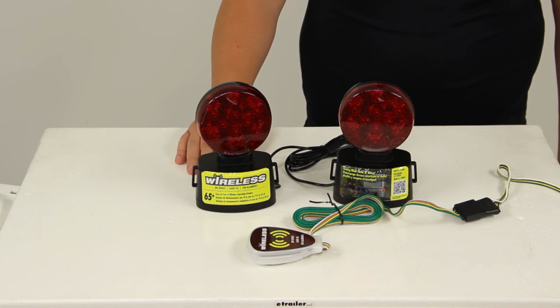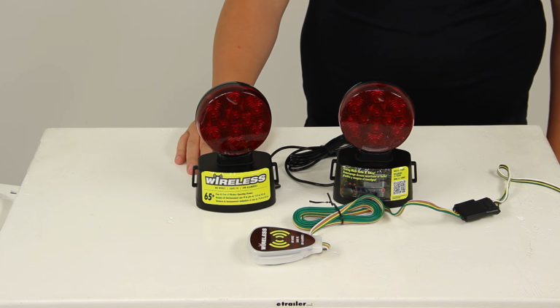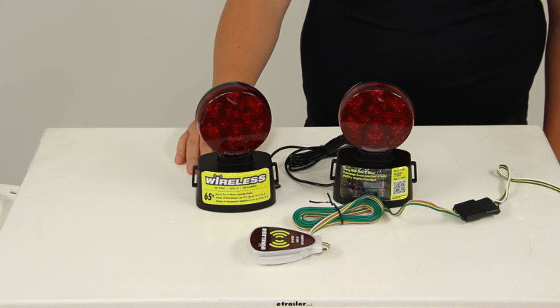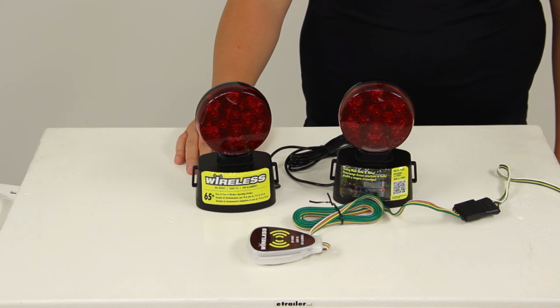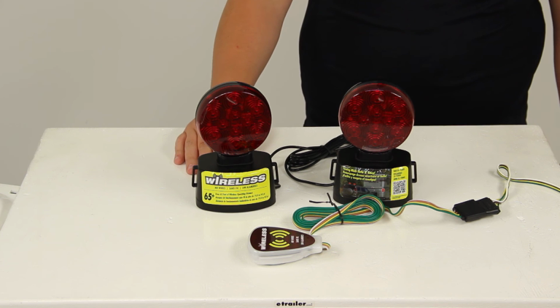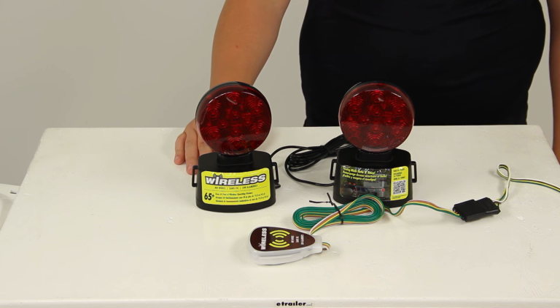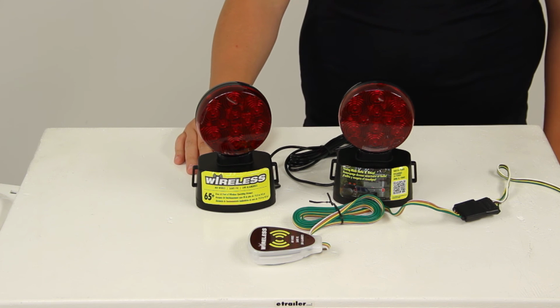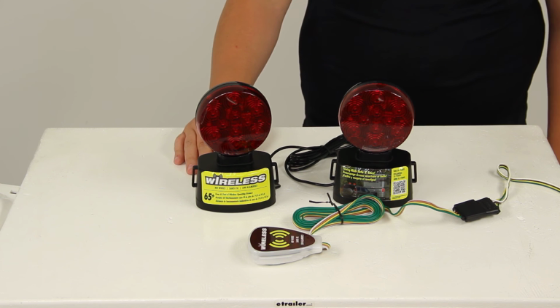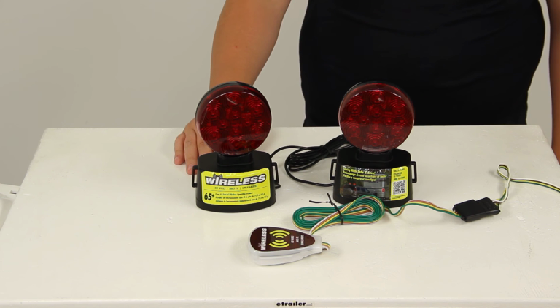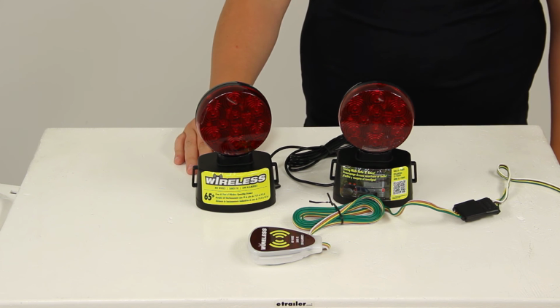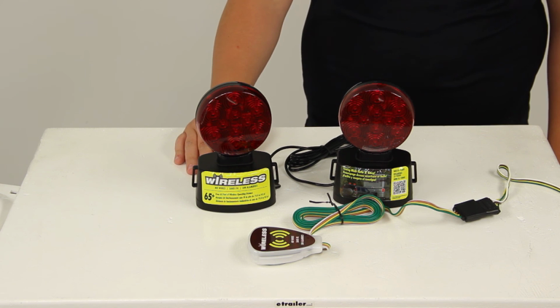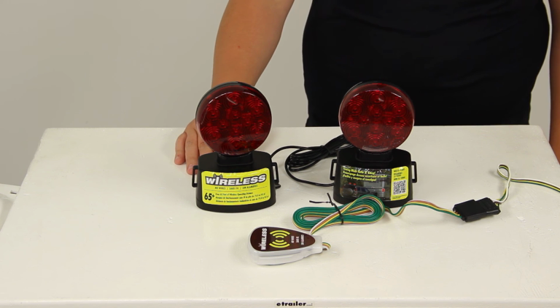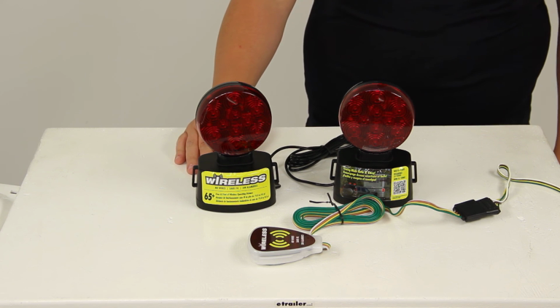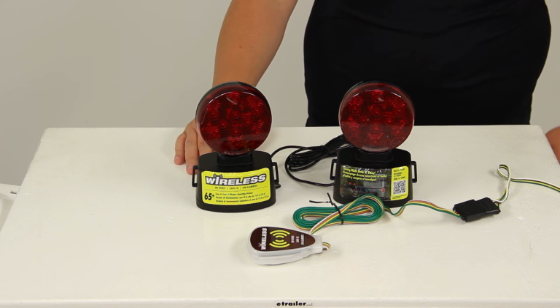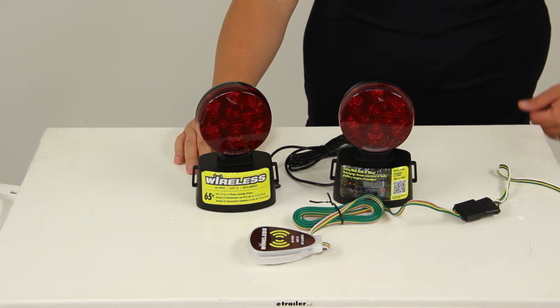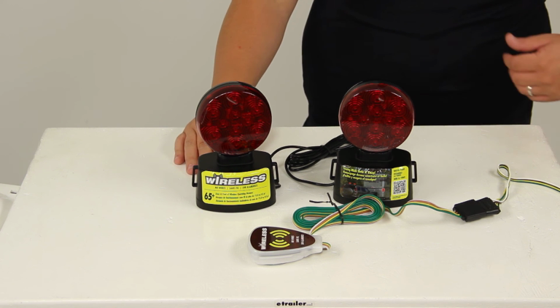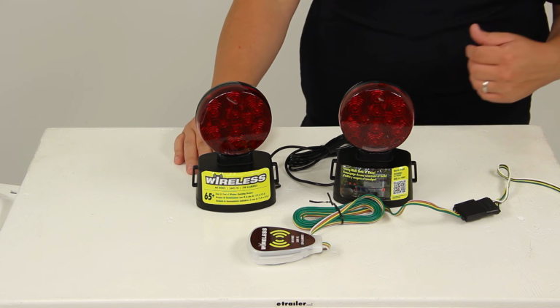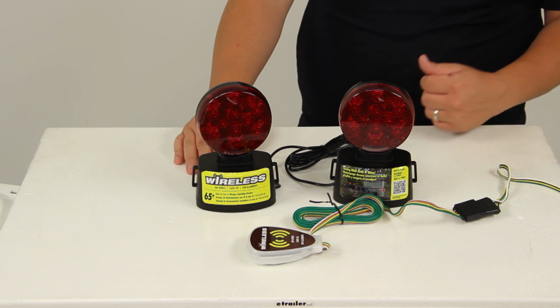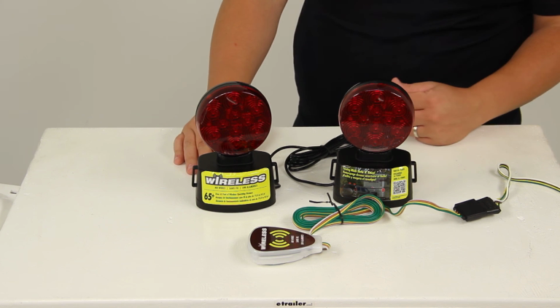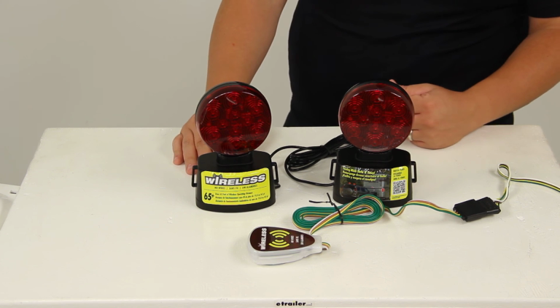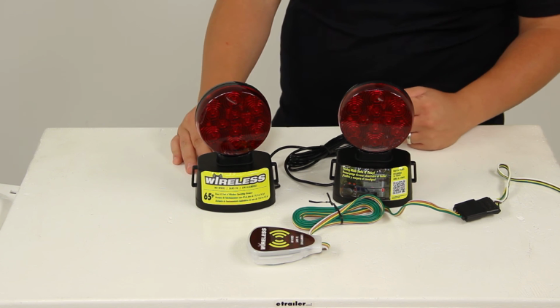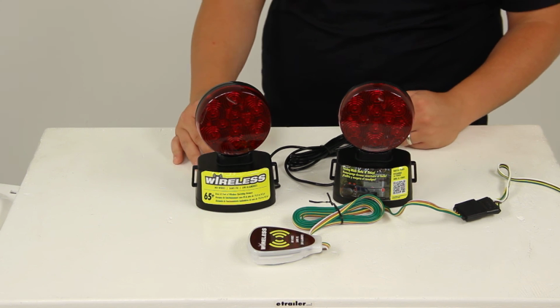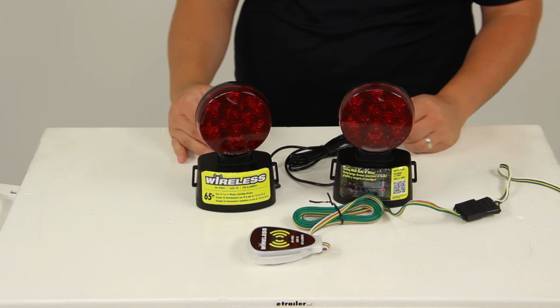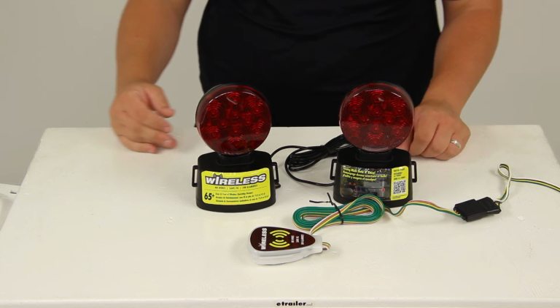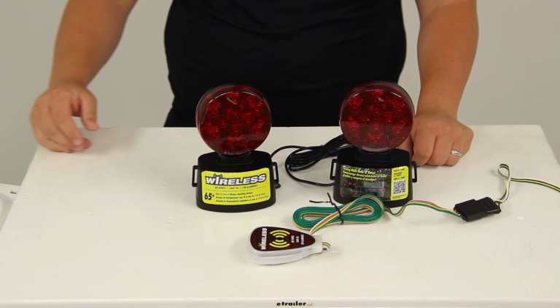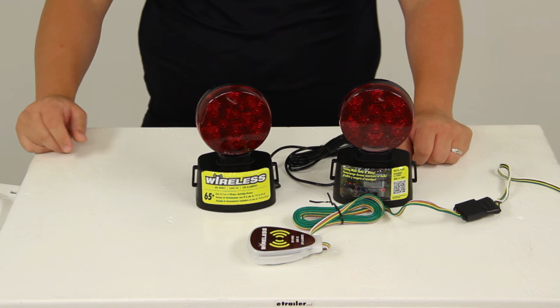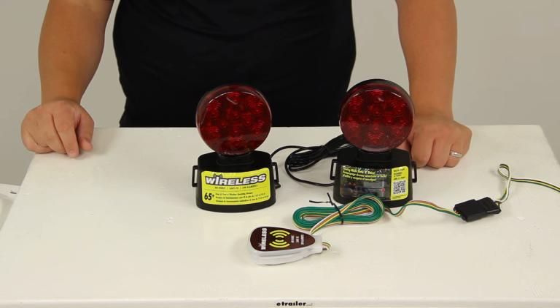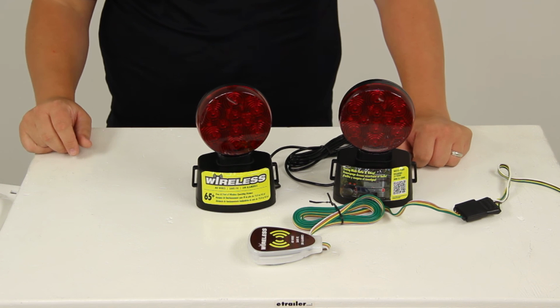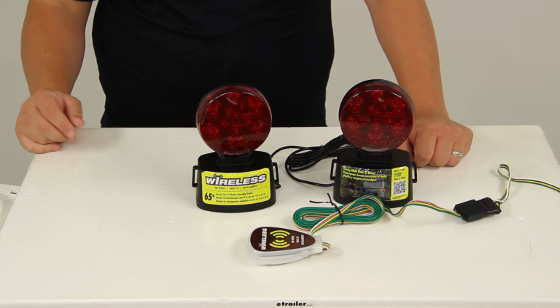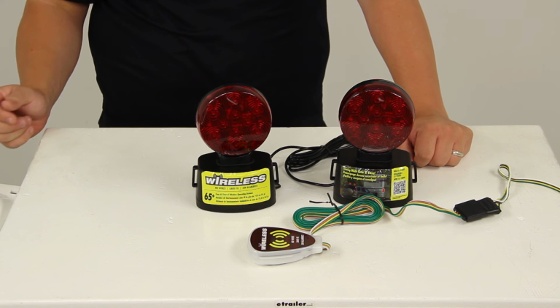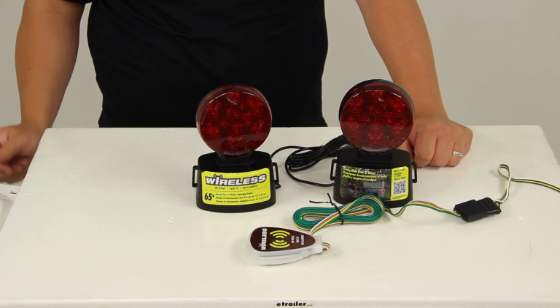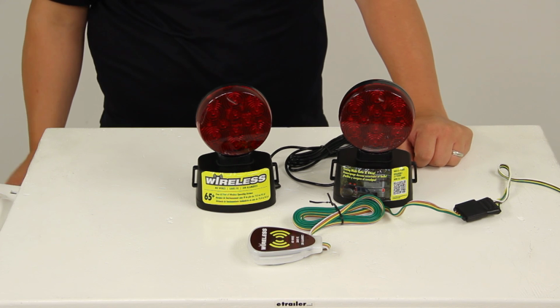That's going to do it for today's review of part number C6304. These are the Blazer magnetic tow lights with the red LEDs.